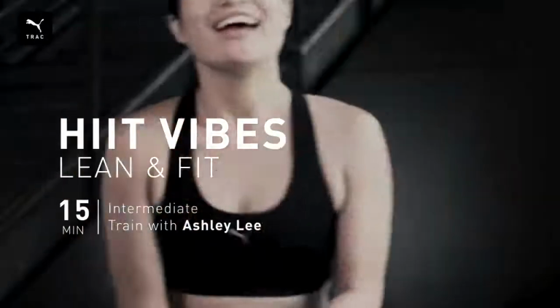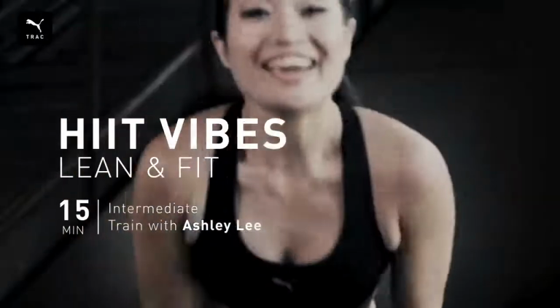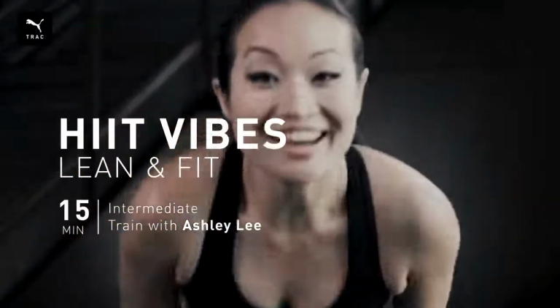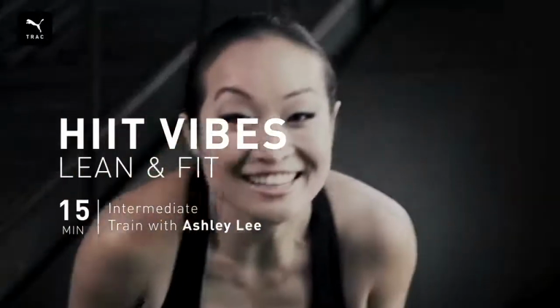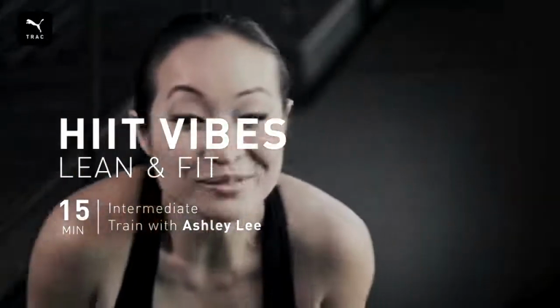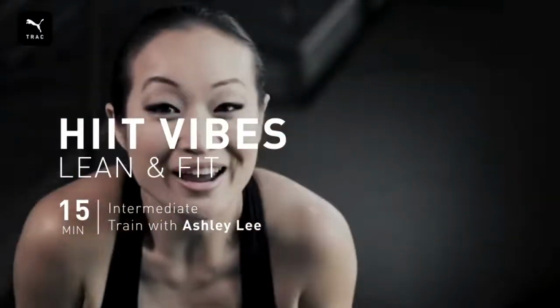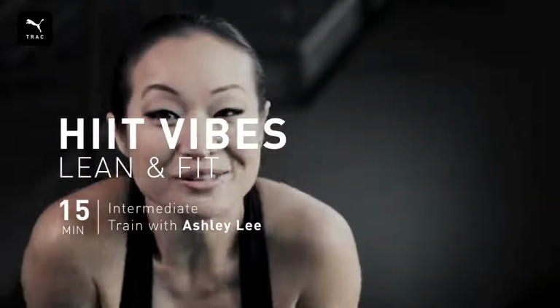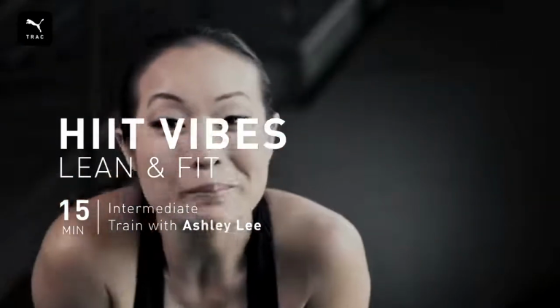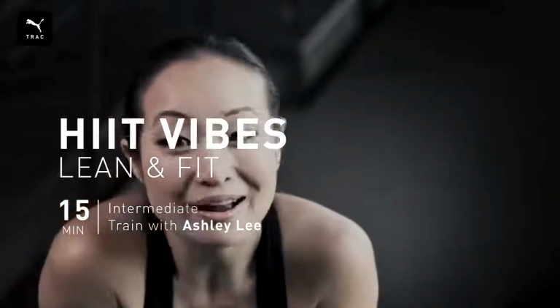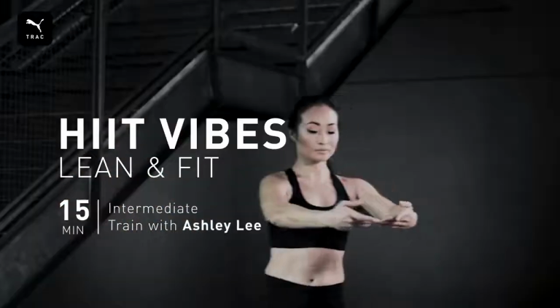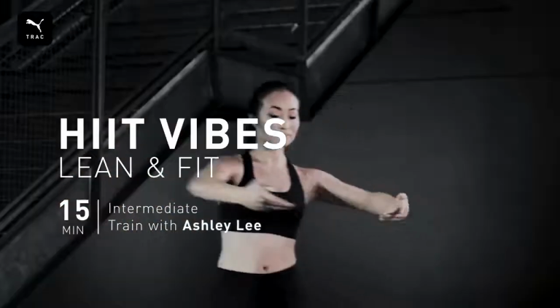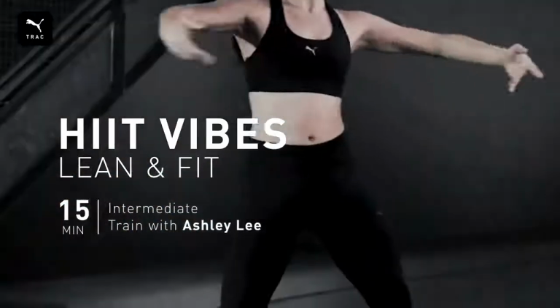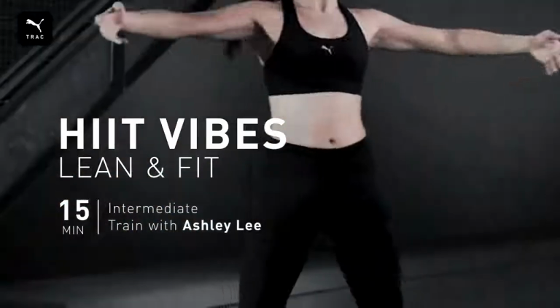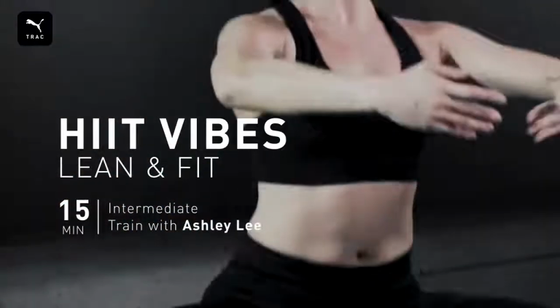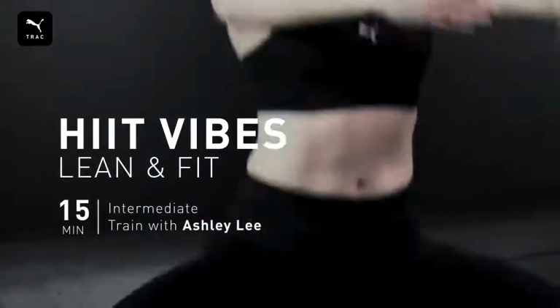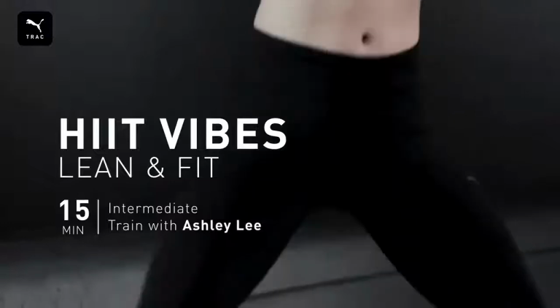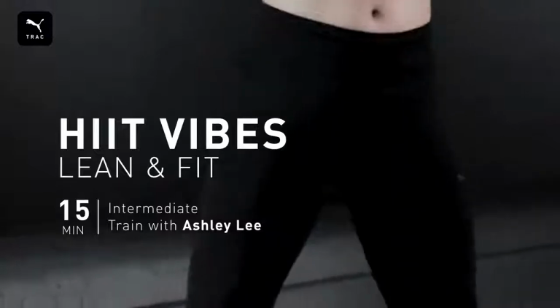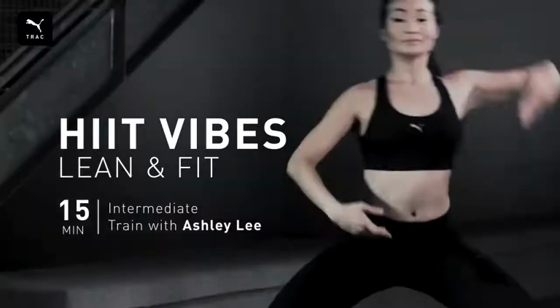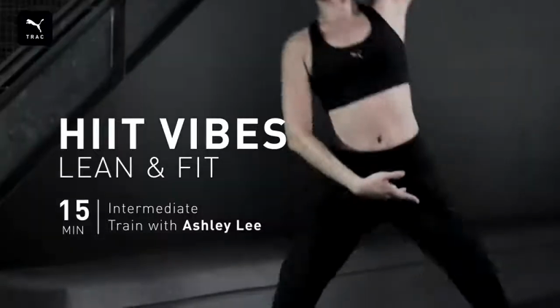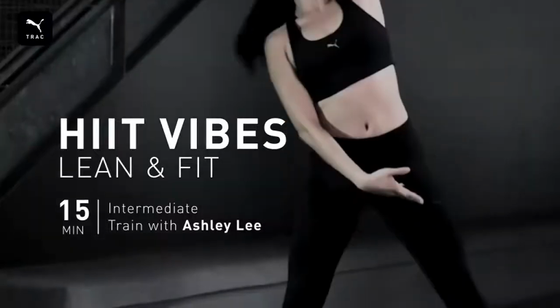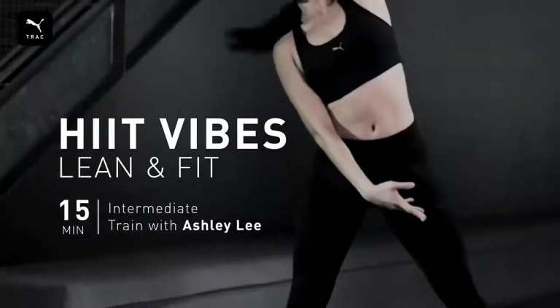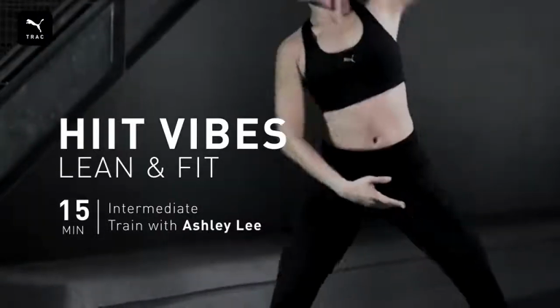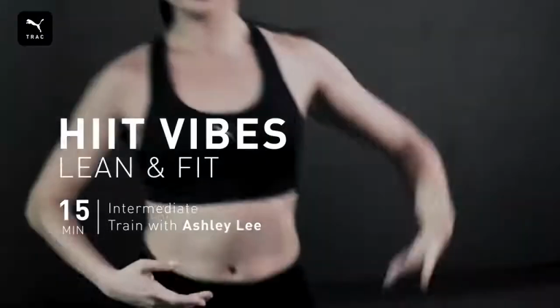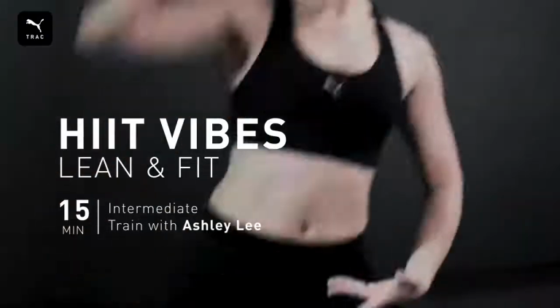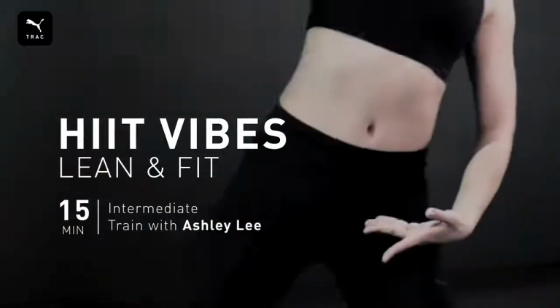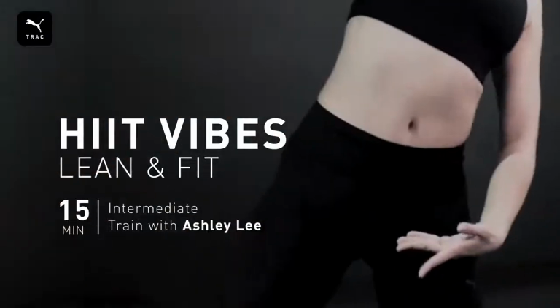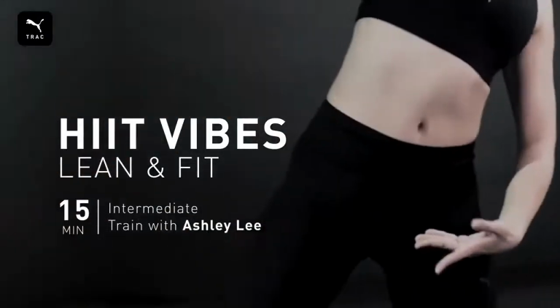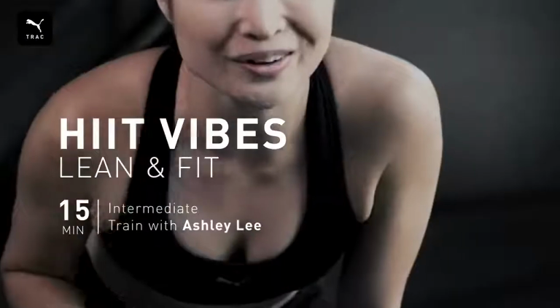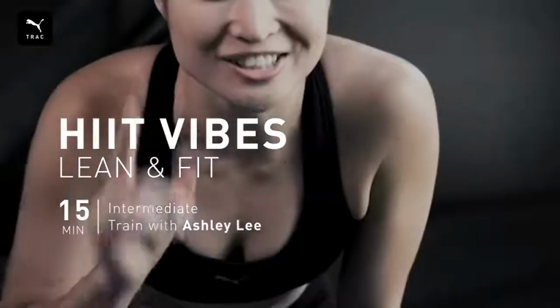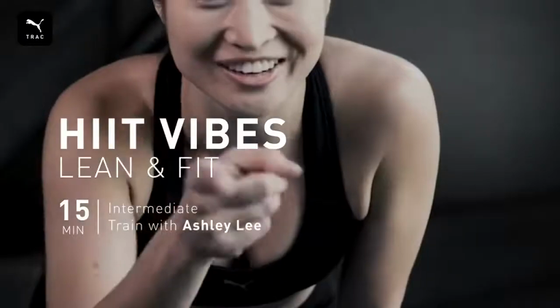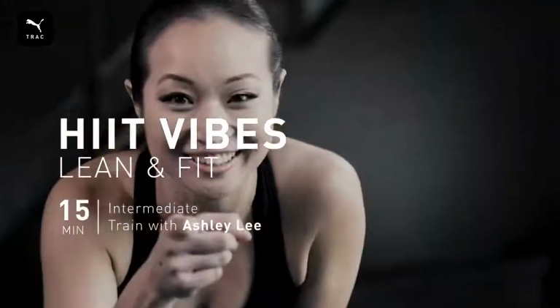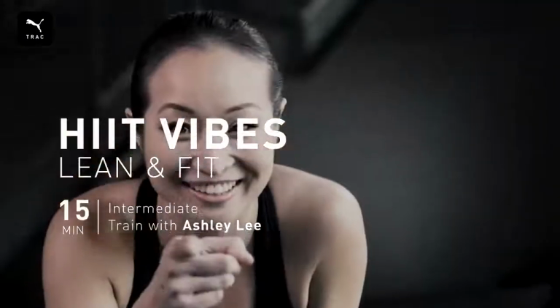Hey guys, I have some ballet moves for you today. We only have 15 minutes. It's gonna burn, so kill it.